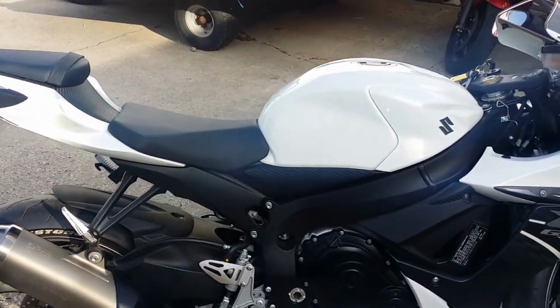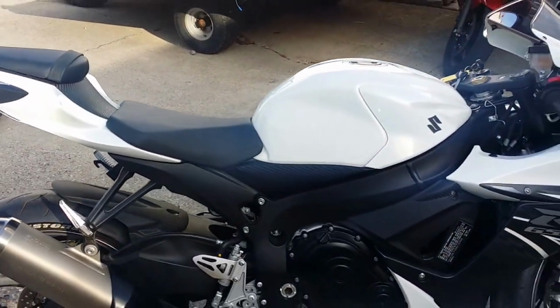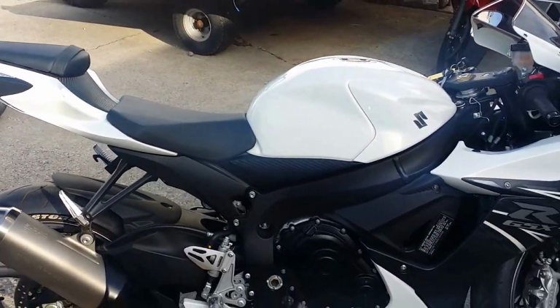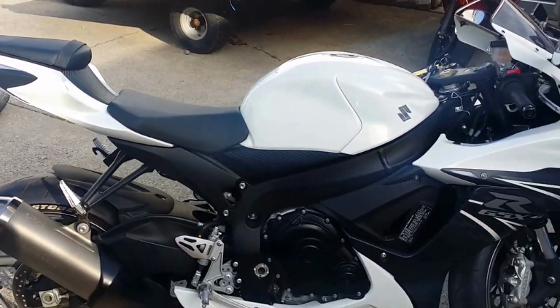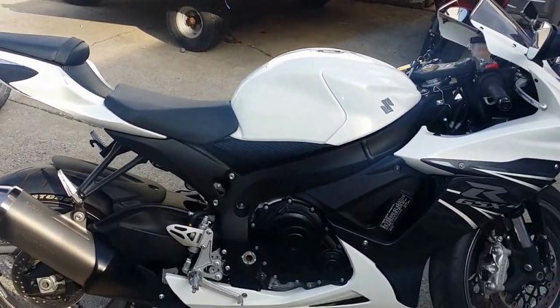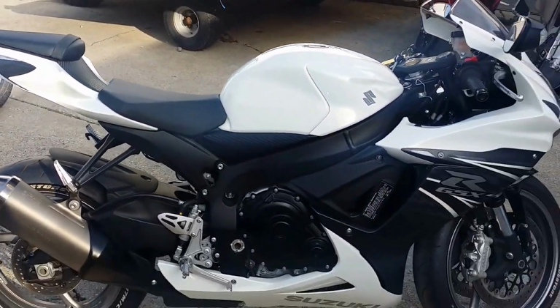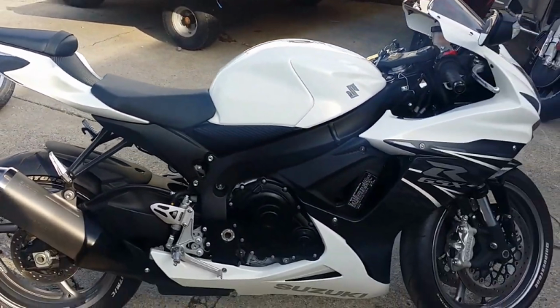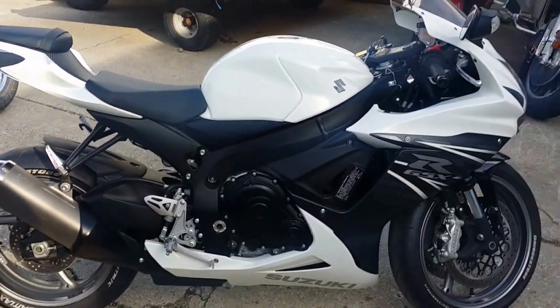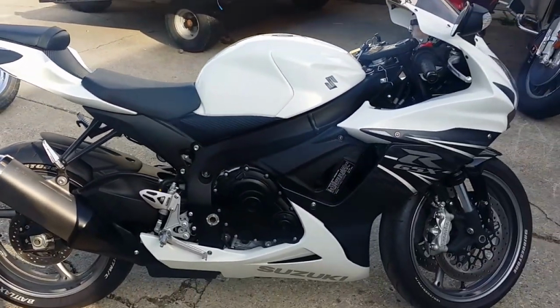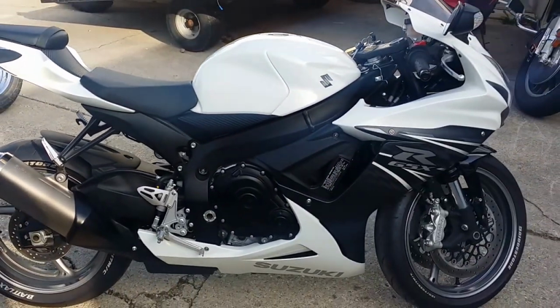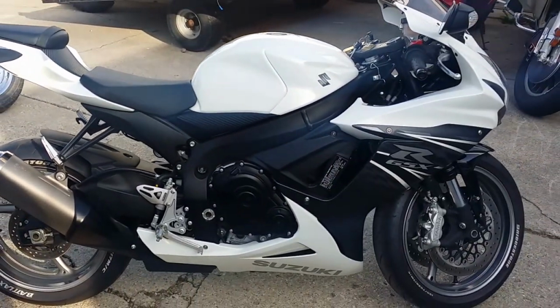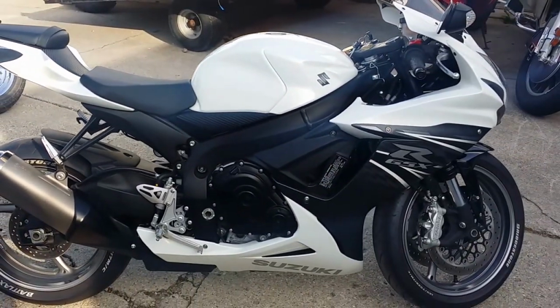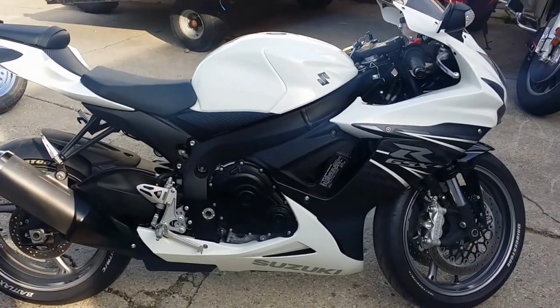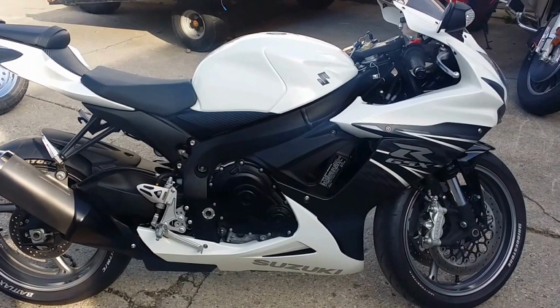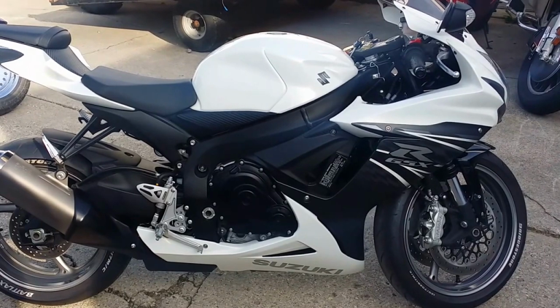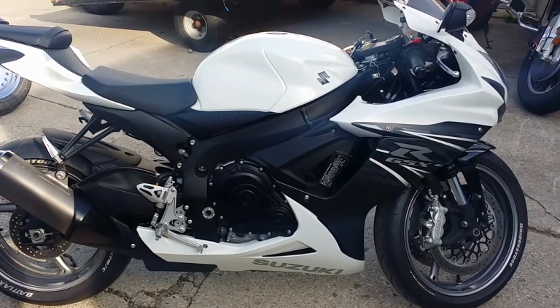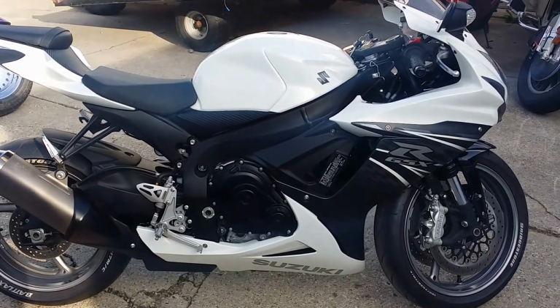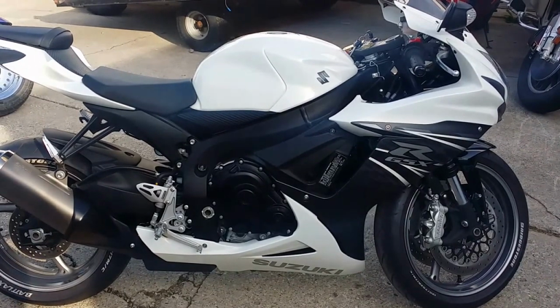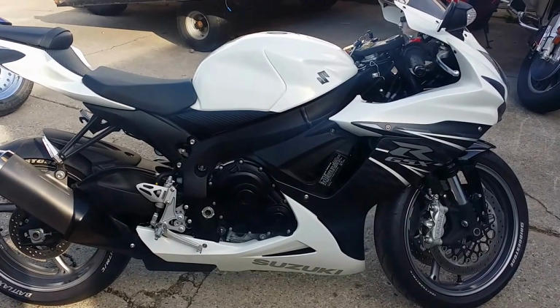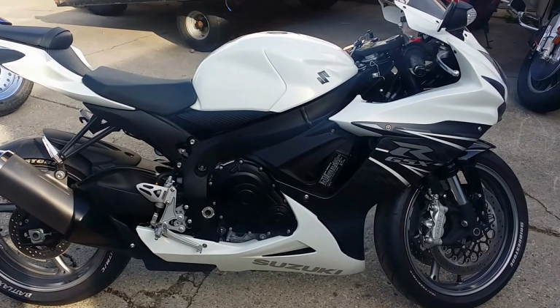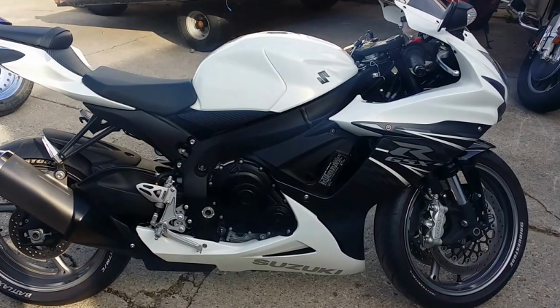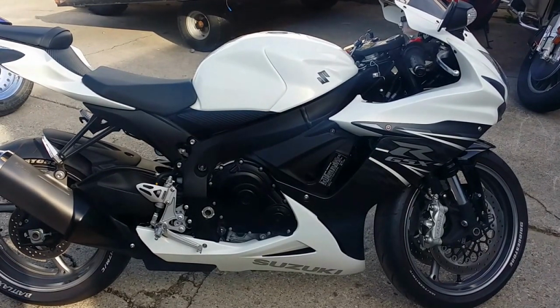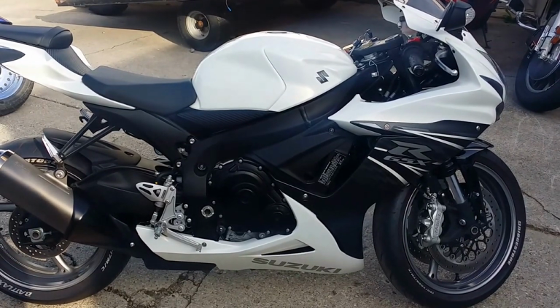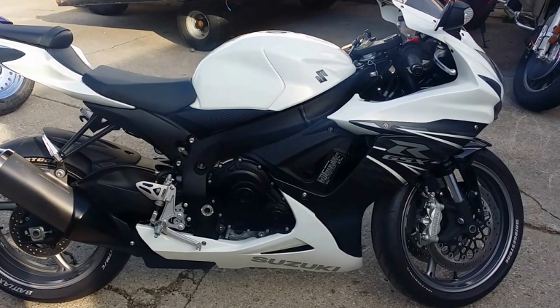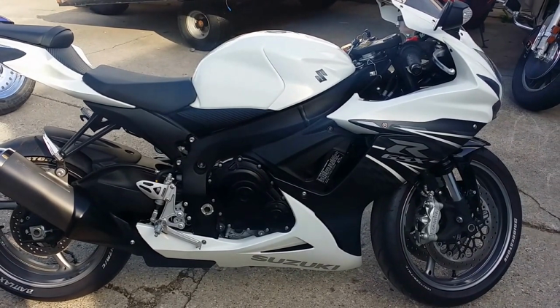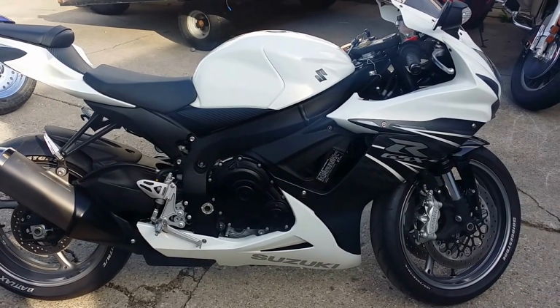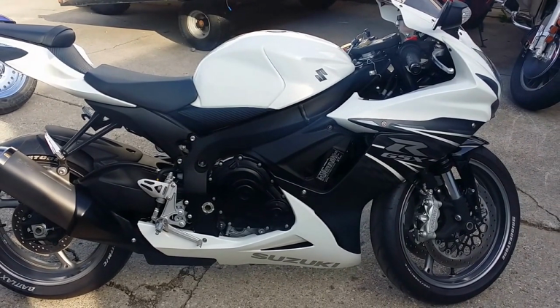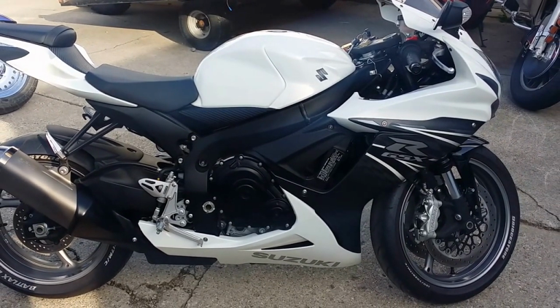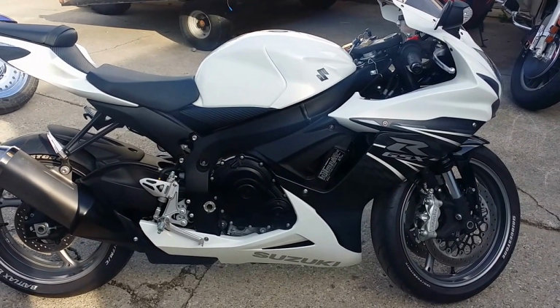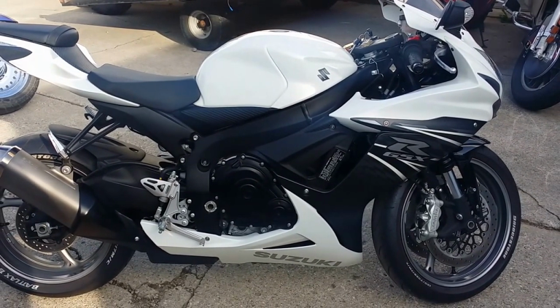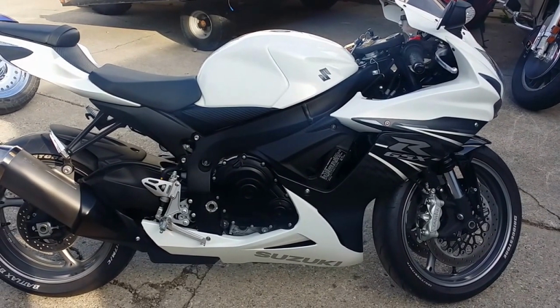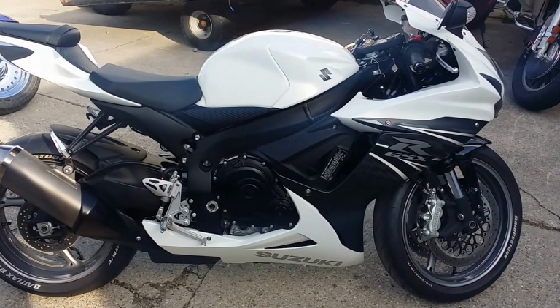Just serviced at an authorized Suzuki dealership. This bike's been inspected, certified, and includes a six-month warranty.